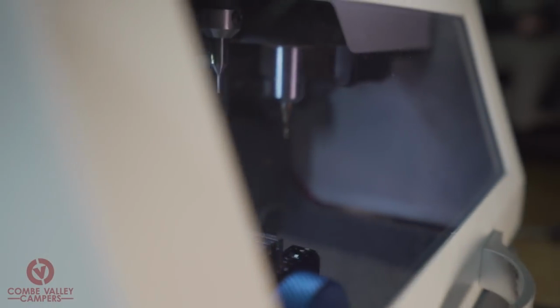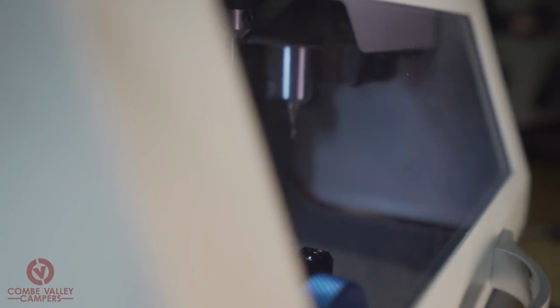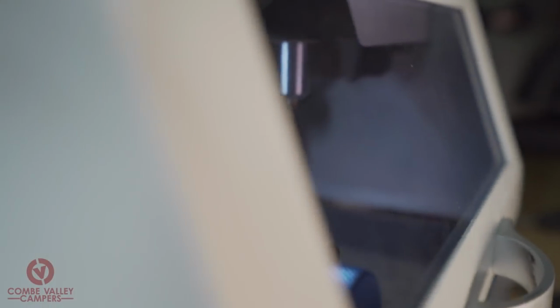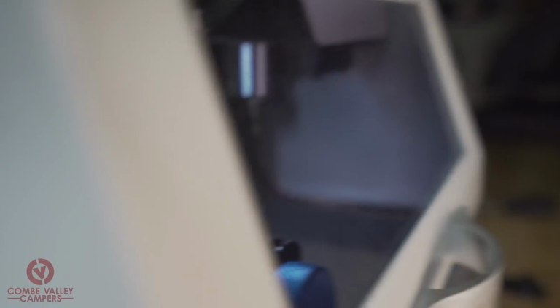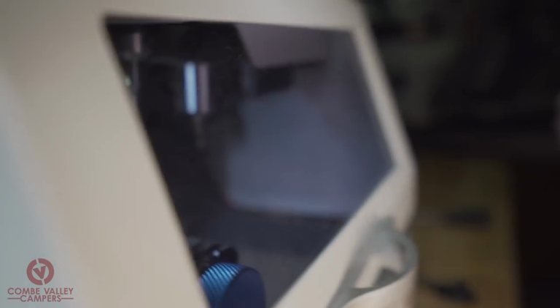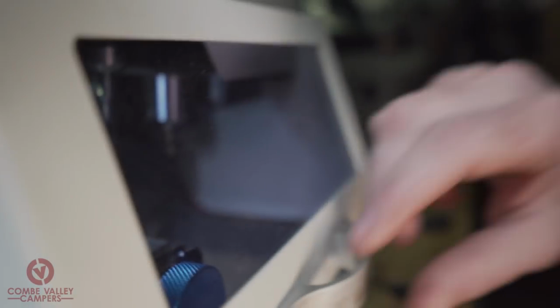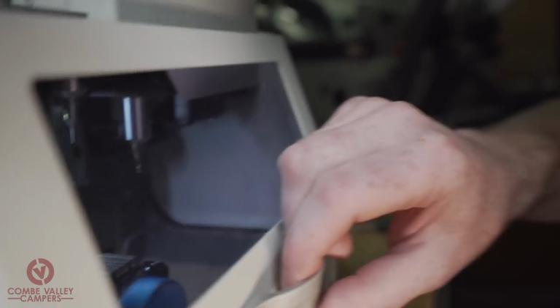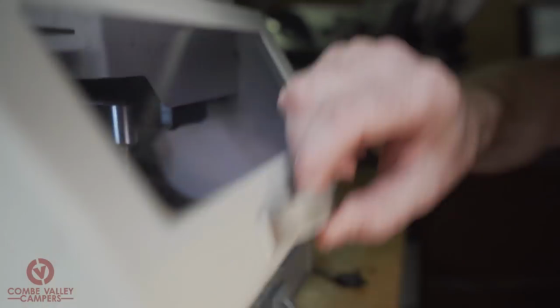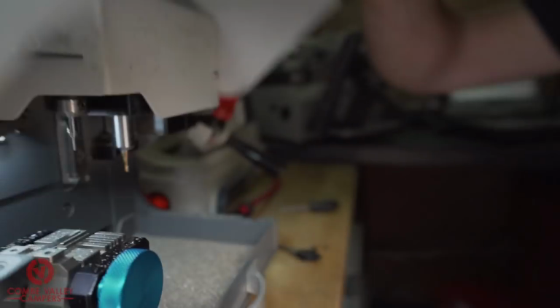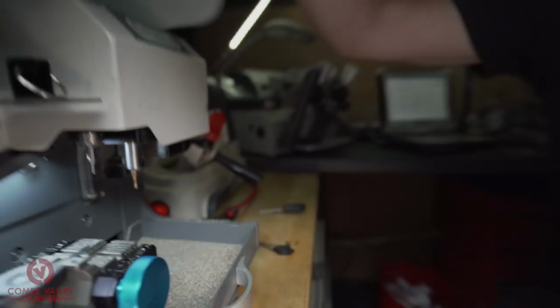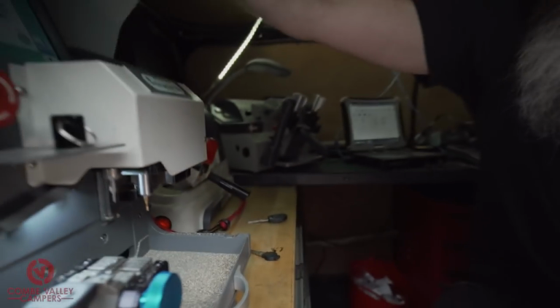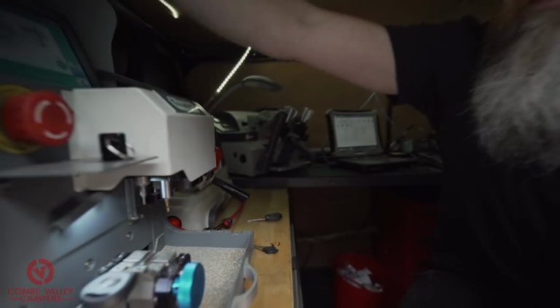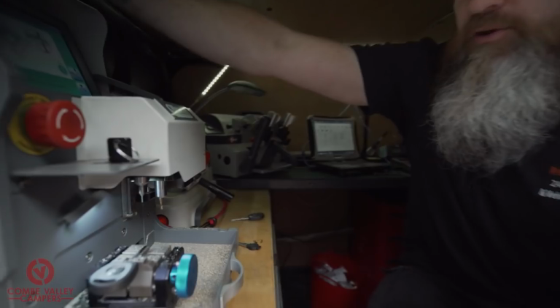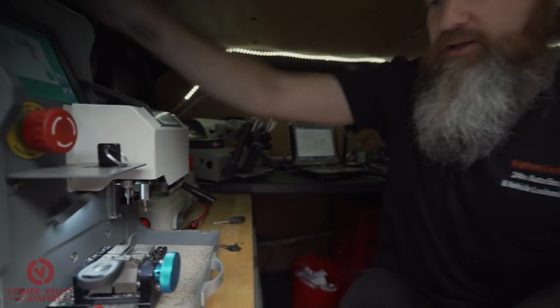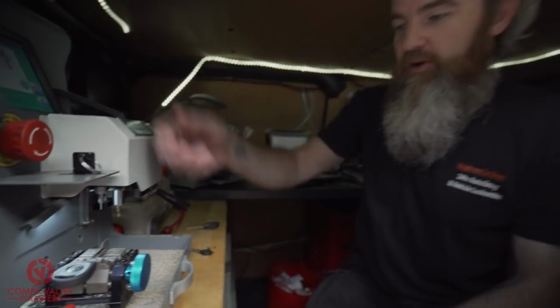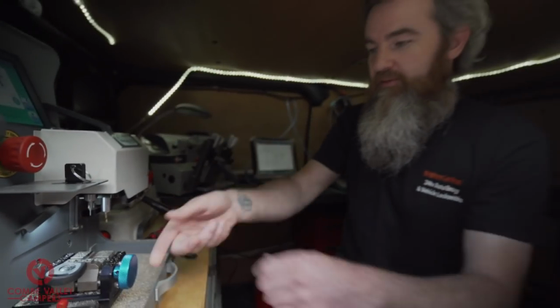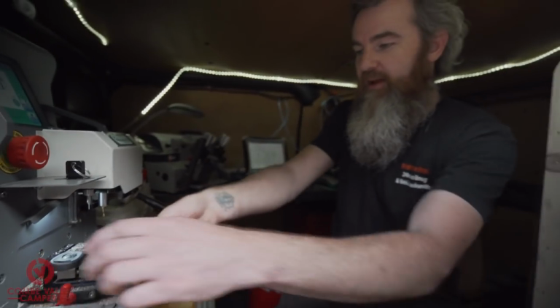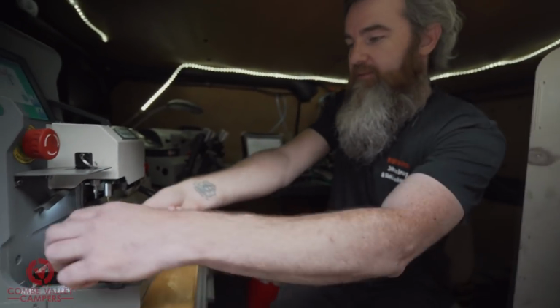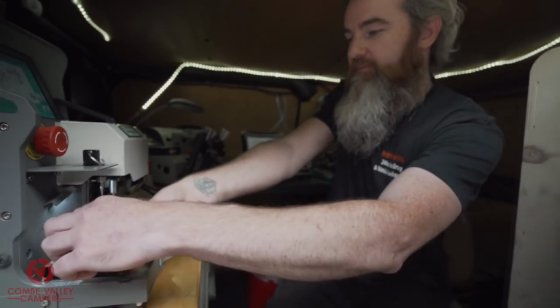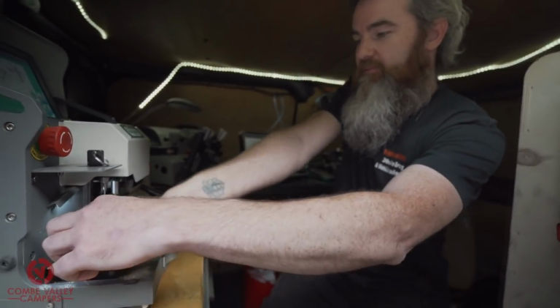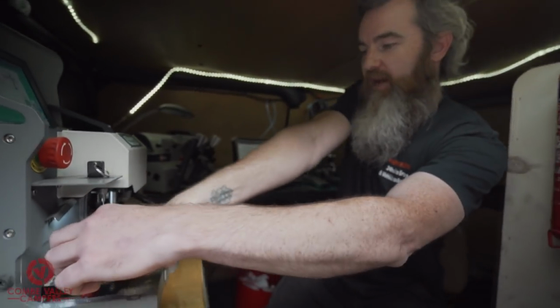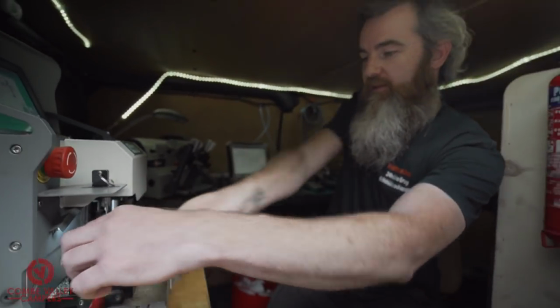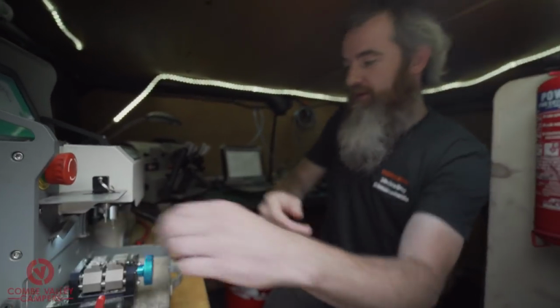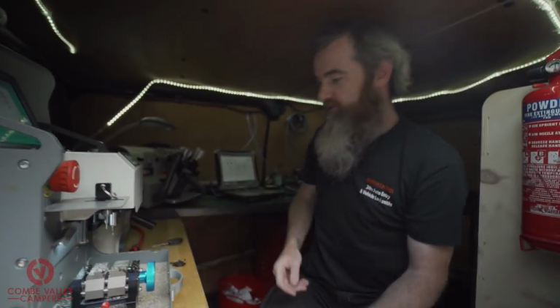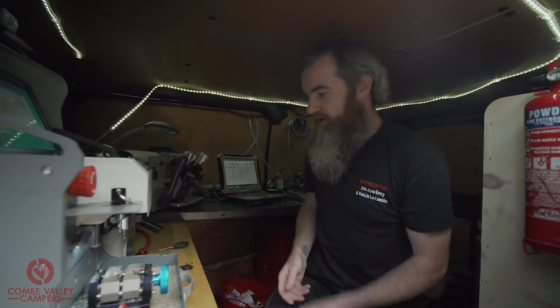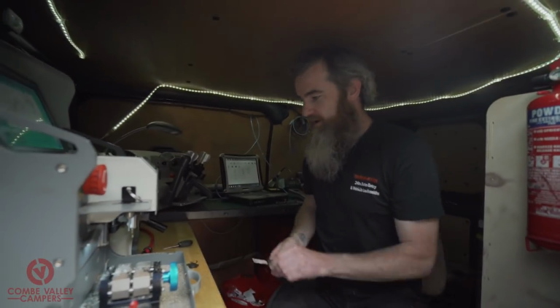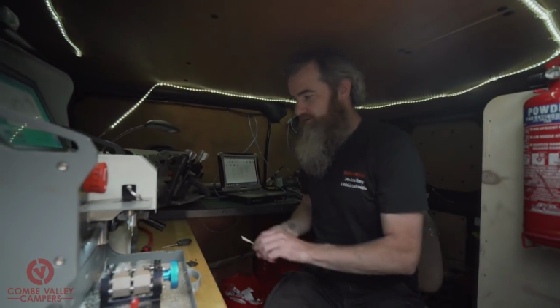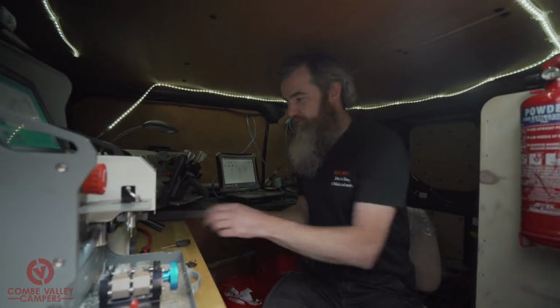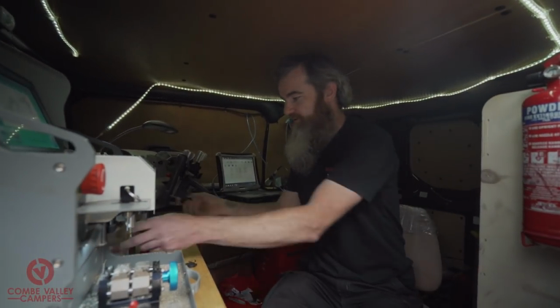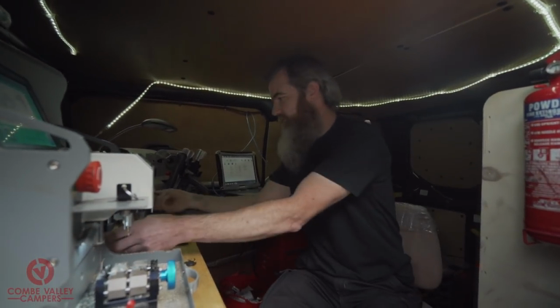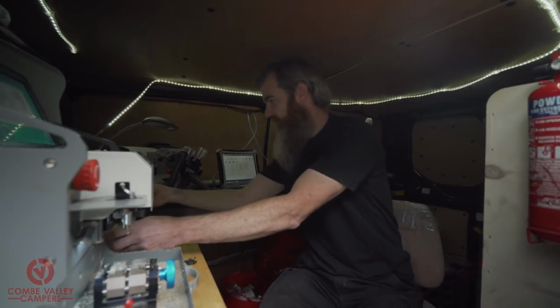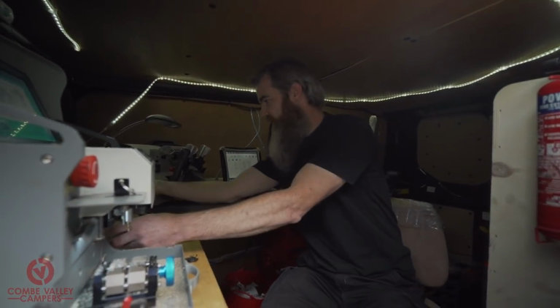Okay, so that's cut our key. We're going to go and give it a quick try in the van to check that the cuts are right and it's operating smoothly.